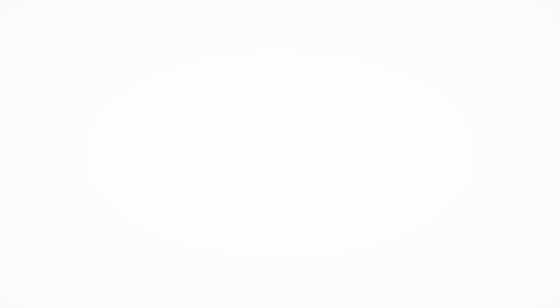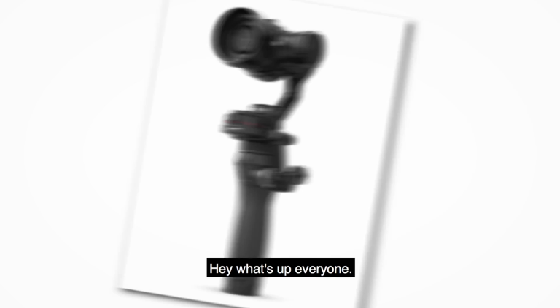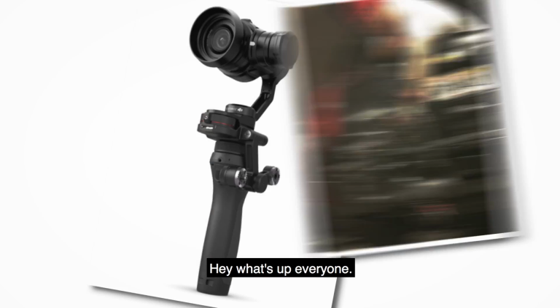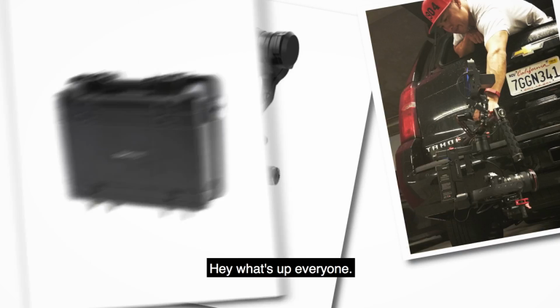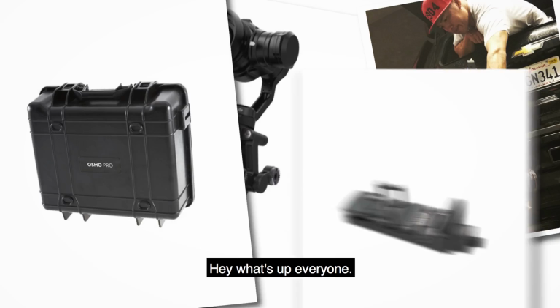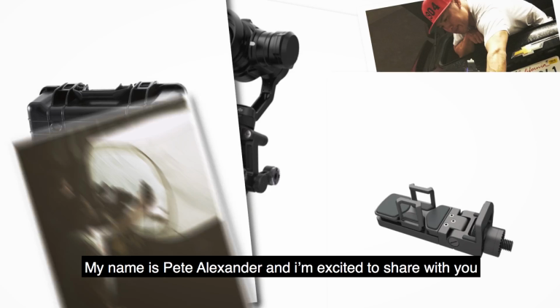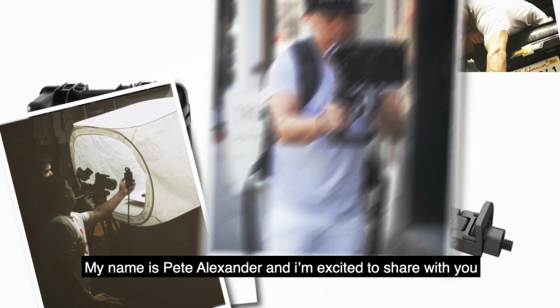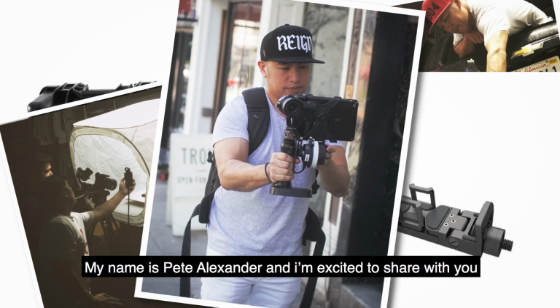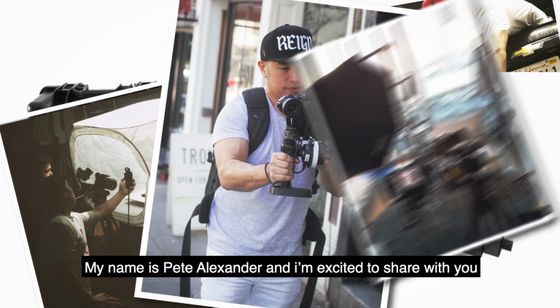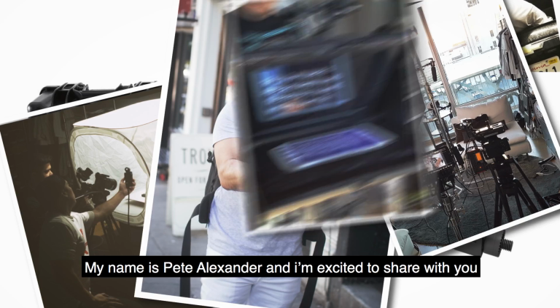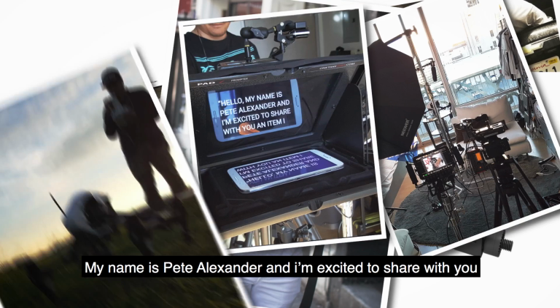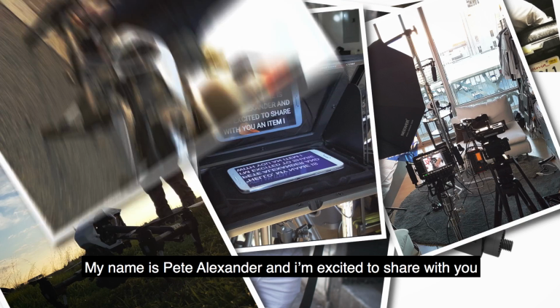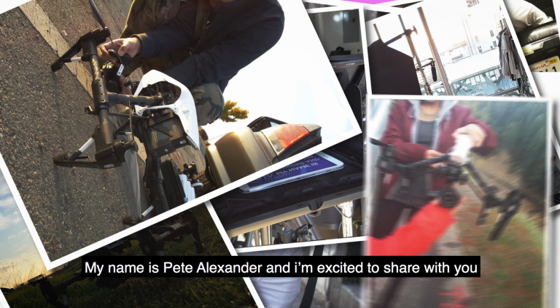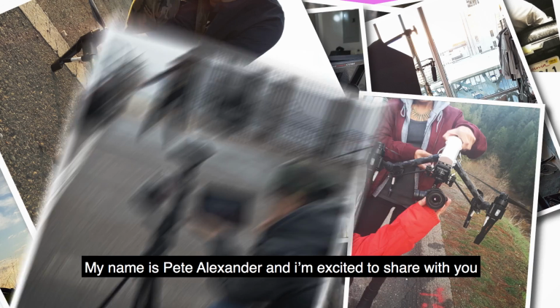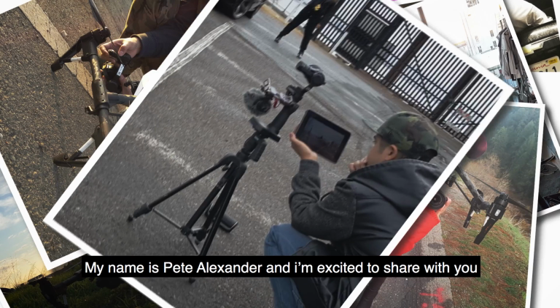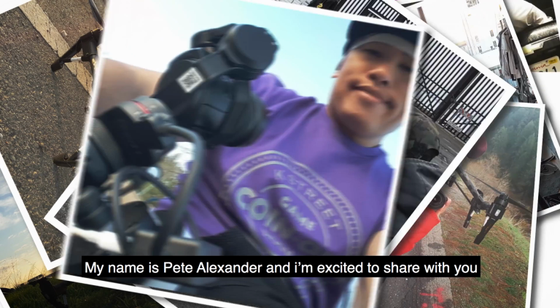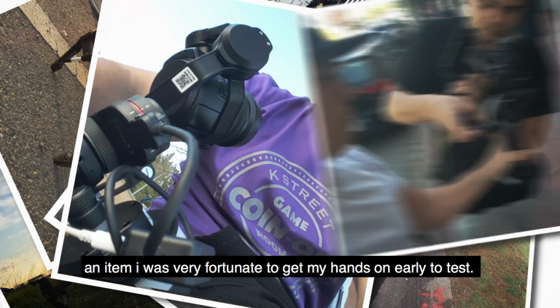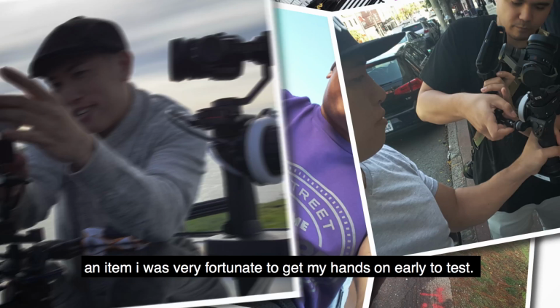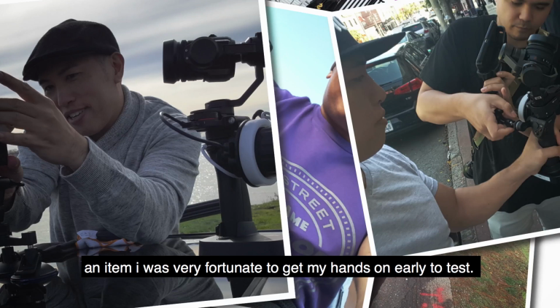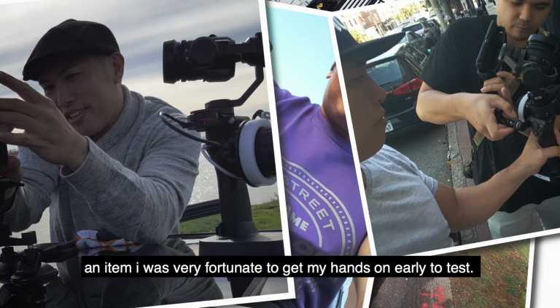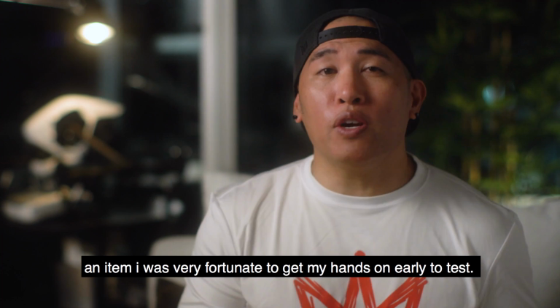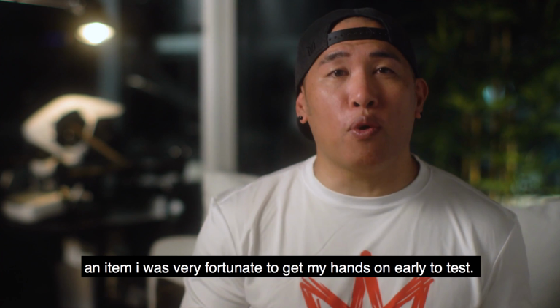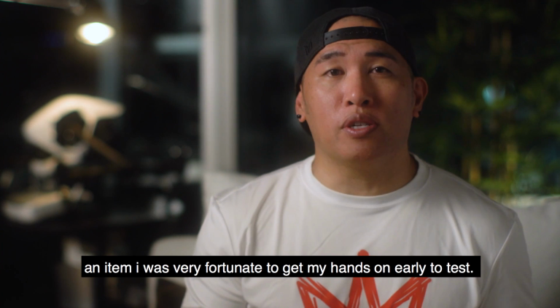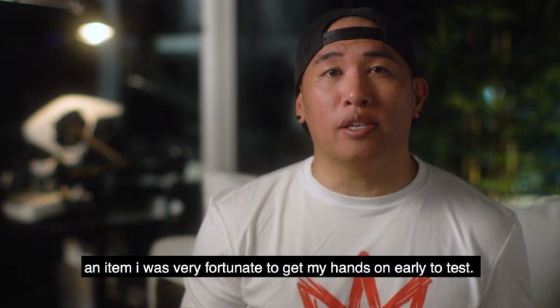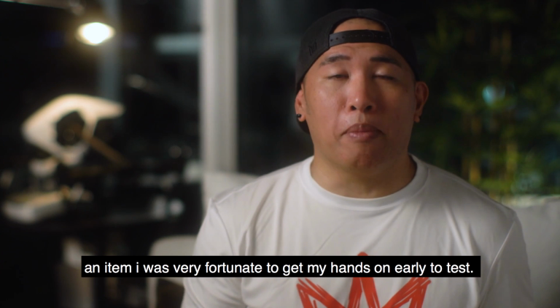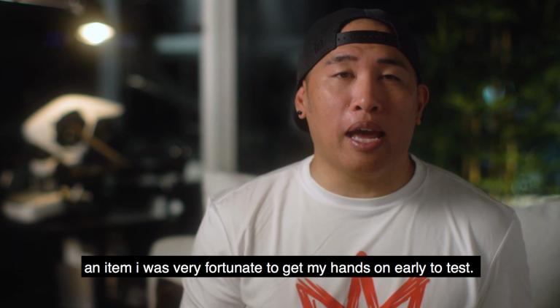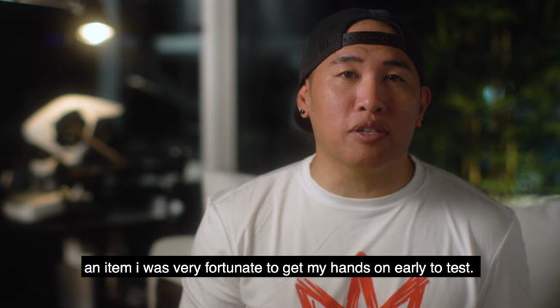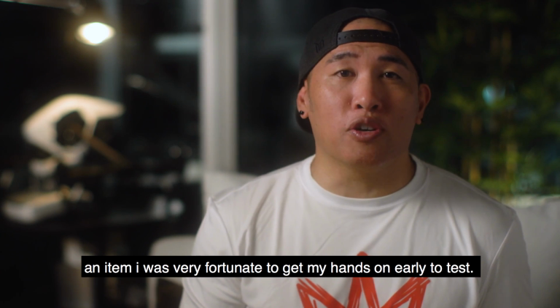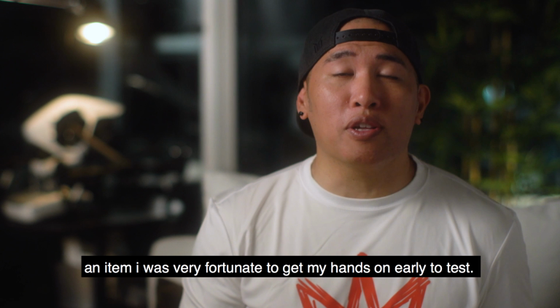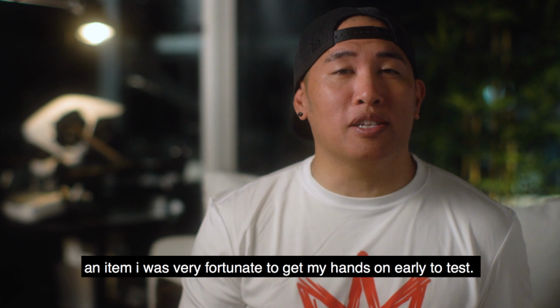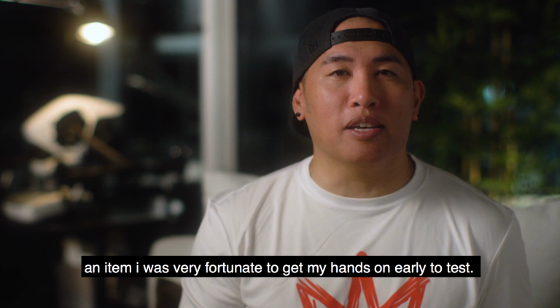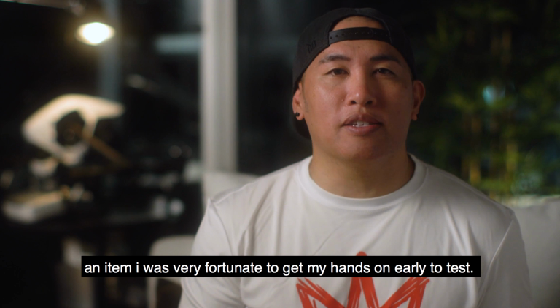Hey, what's up everyone. My name is Pete Alexander and I'm excited to share with you an item that I was very fortunate to get my hands on early to test.